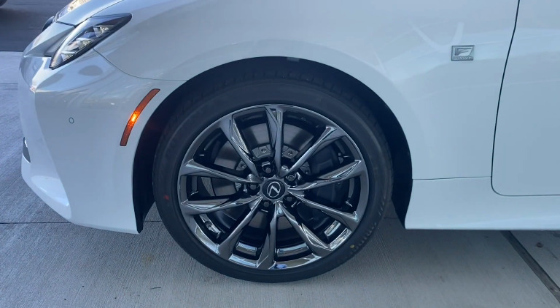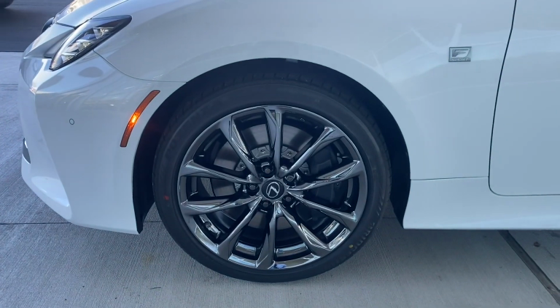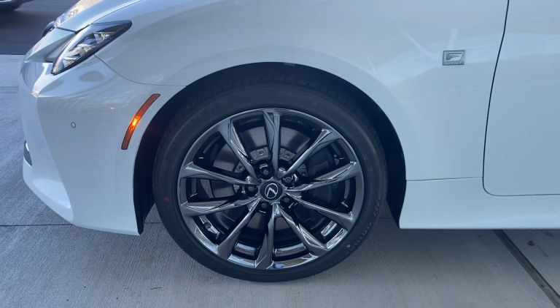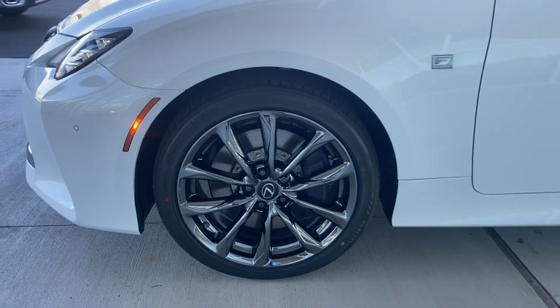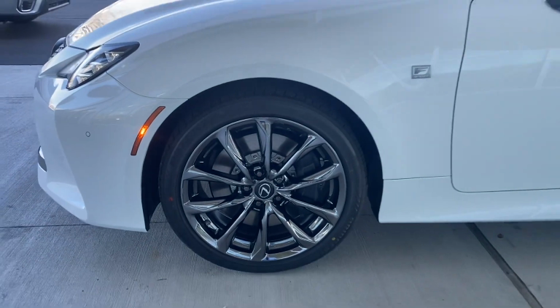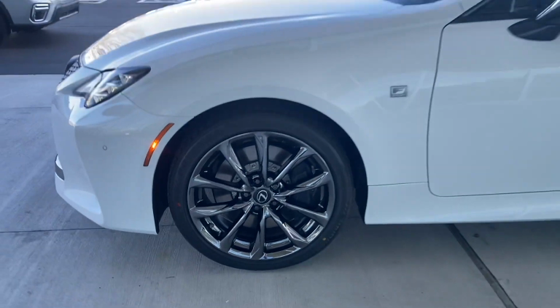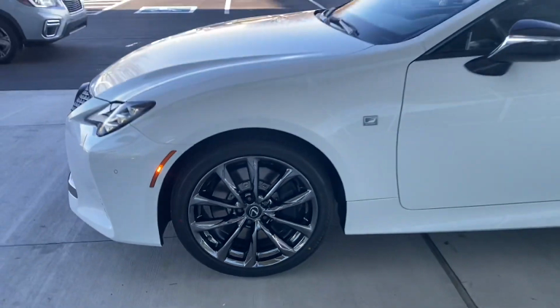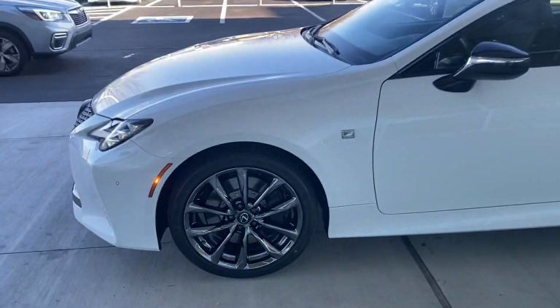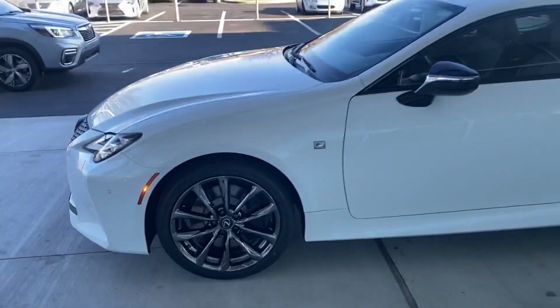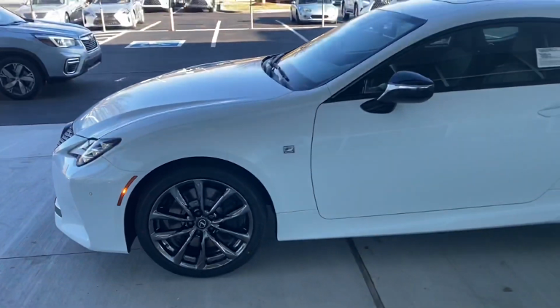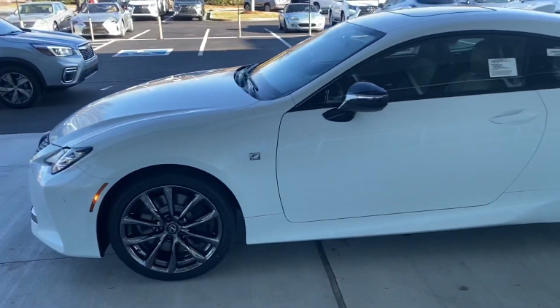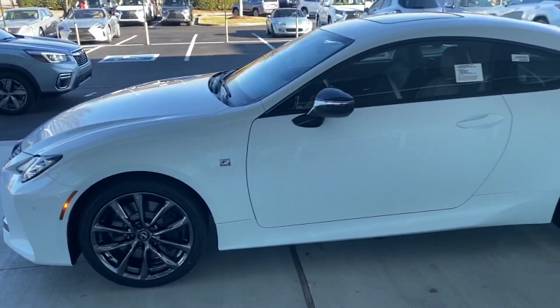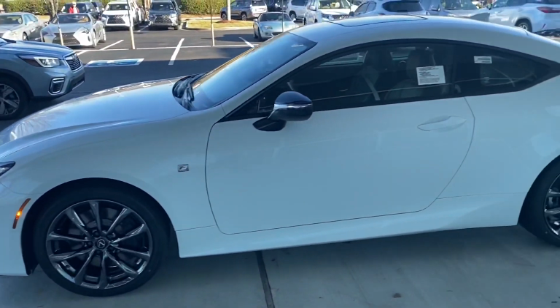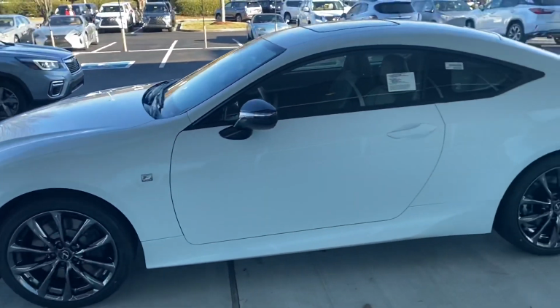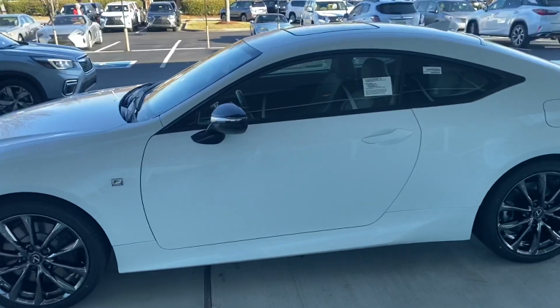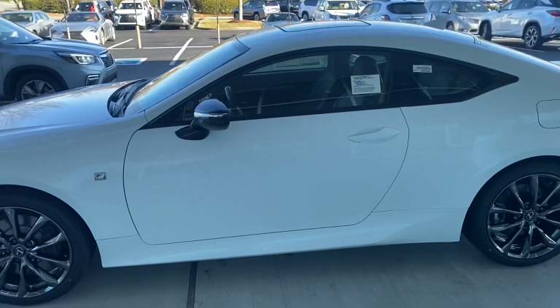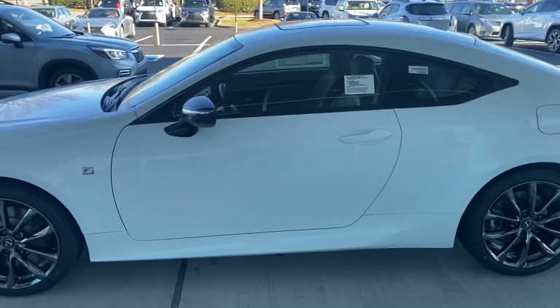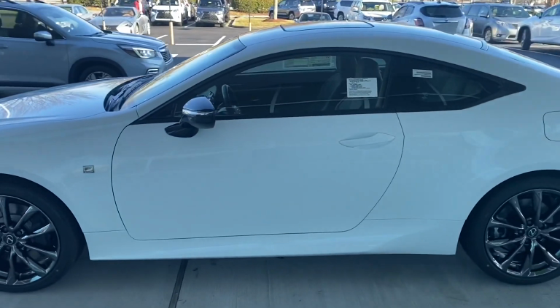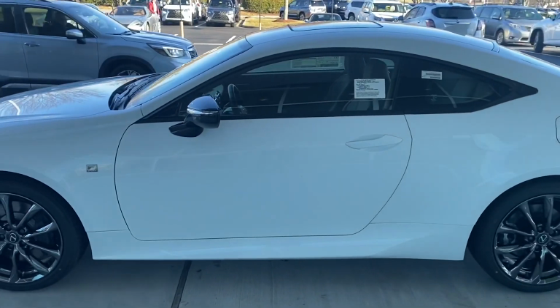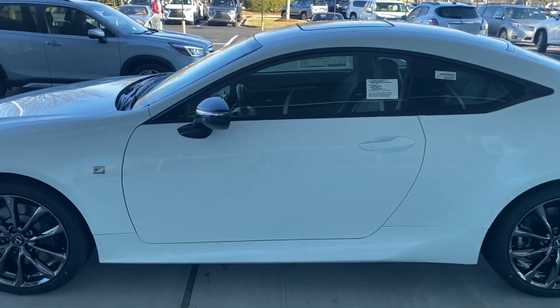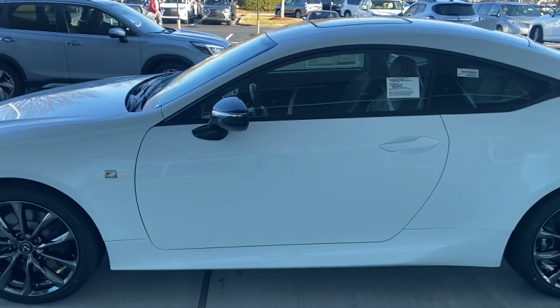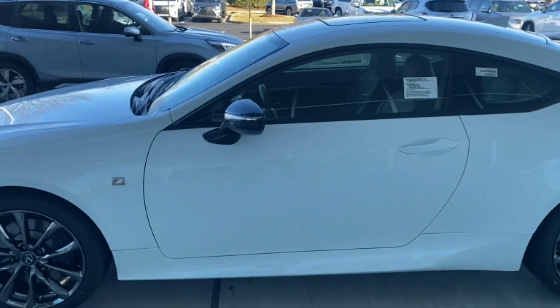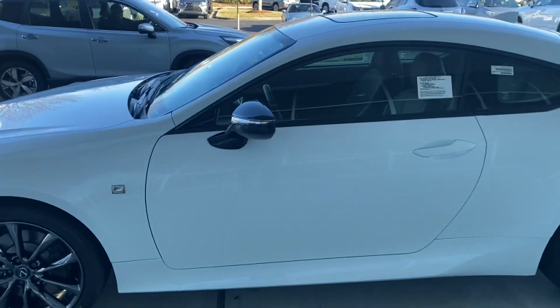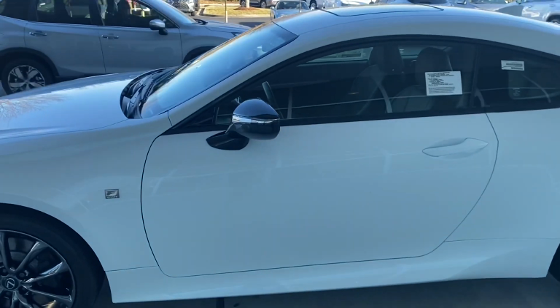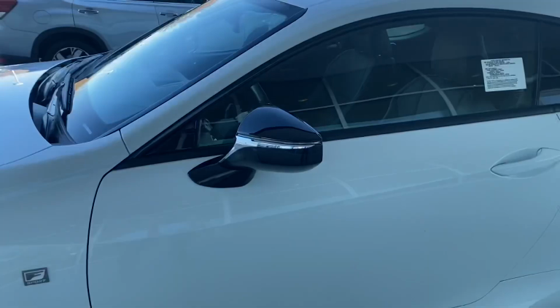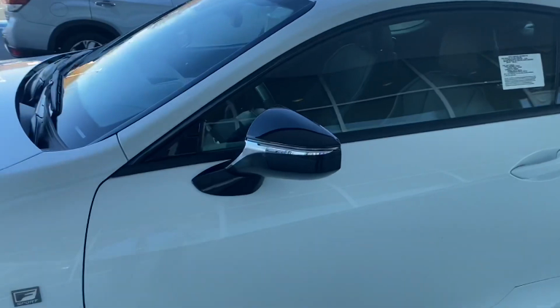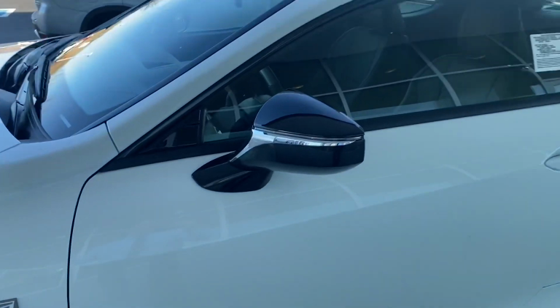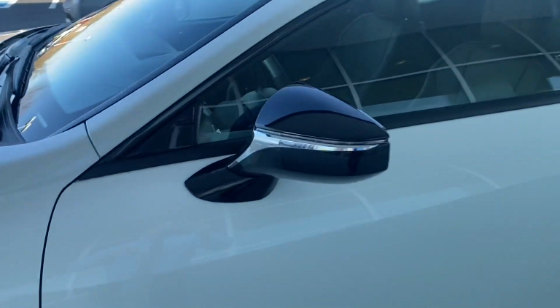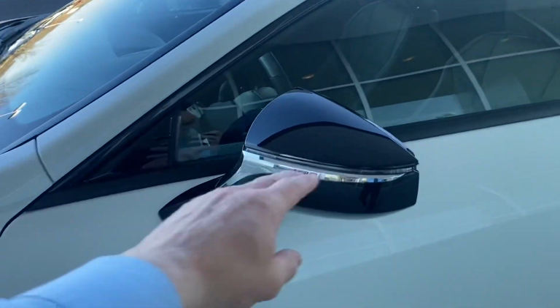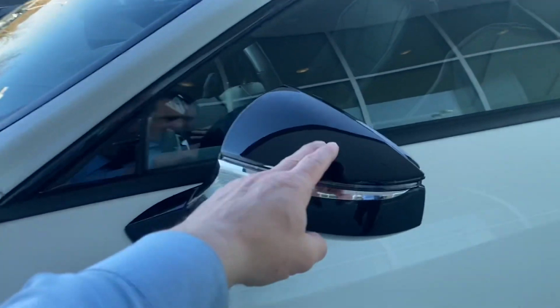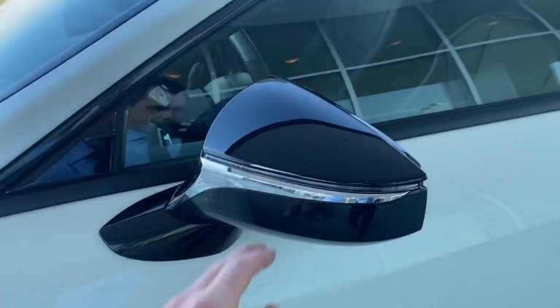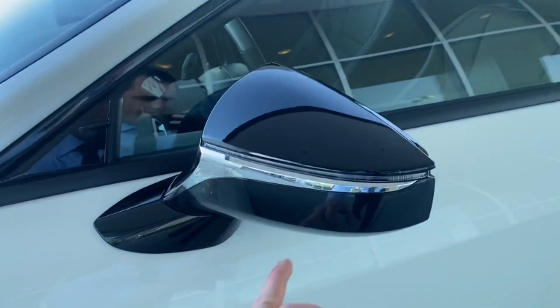This is part of what makes it the Black Line Edition — these are the dark chrome wheels, and those are only on the Black Line Edition. We have the black side mirror with black on the top and the bottom.